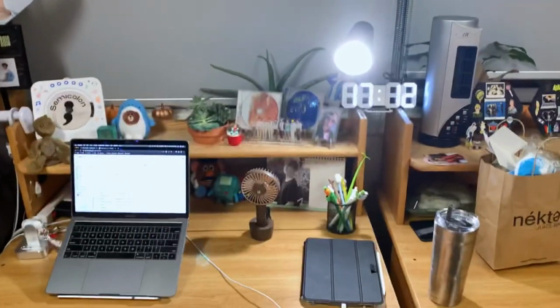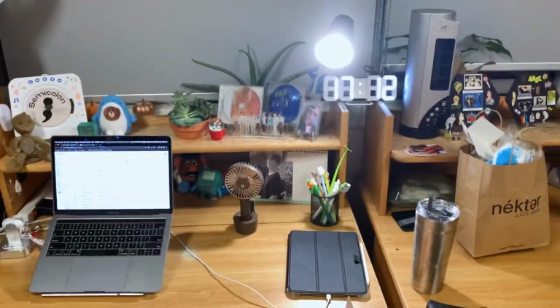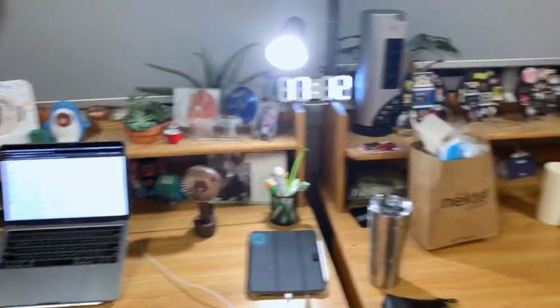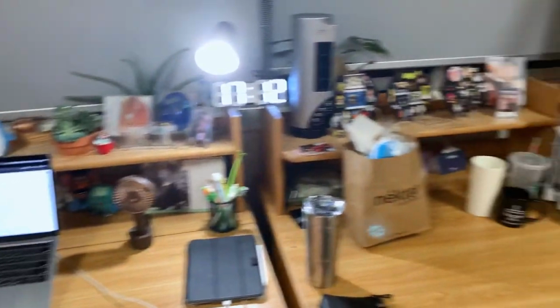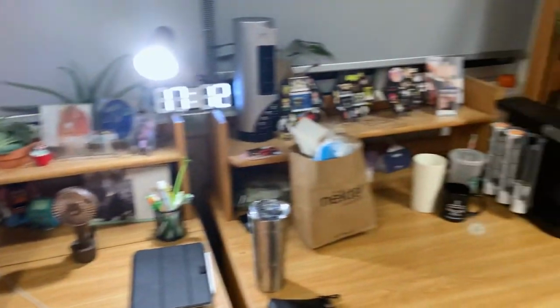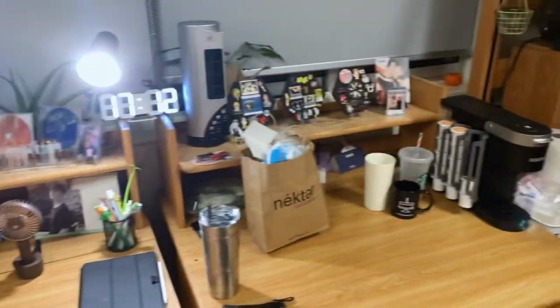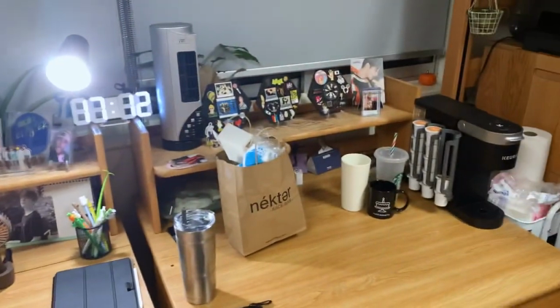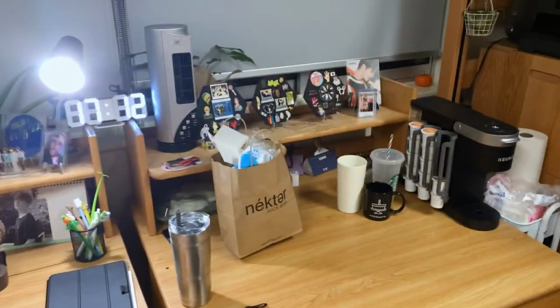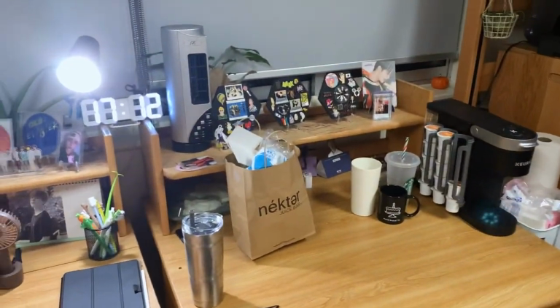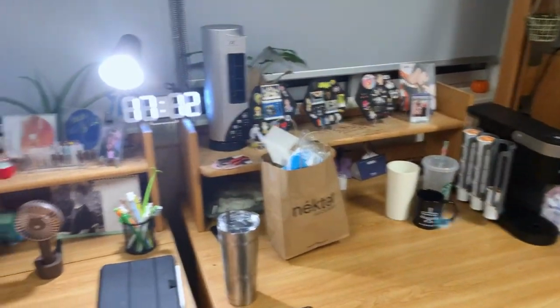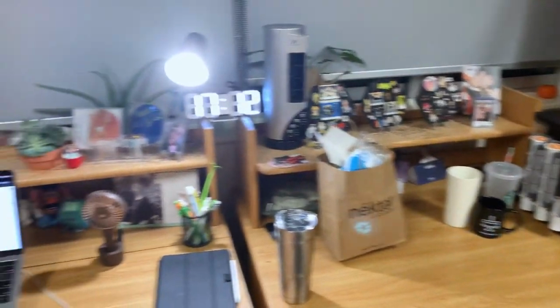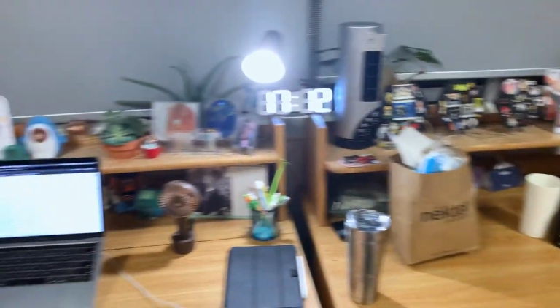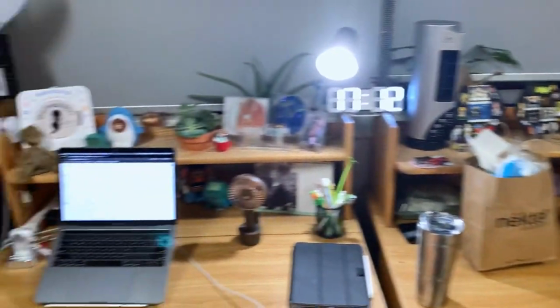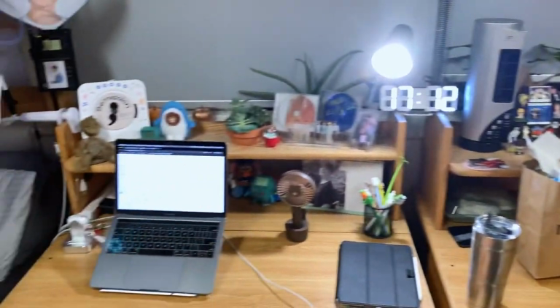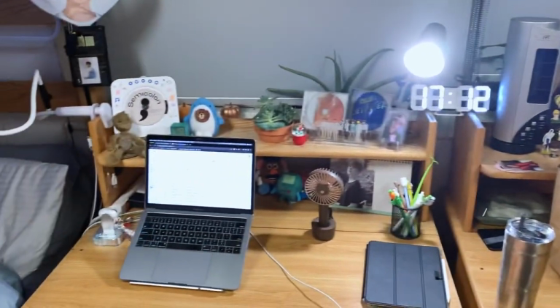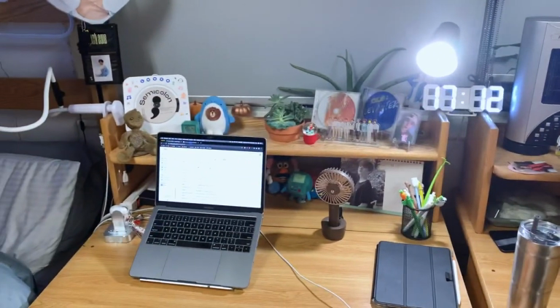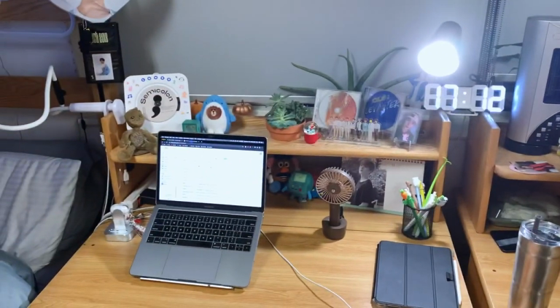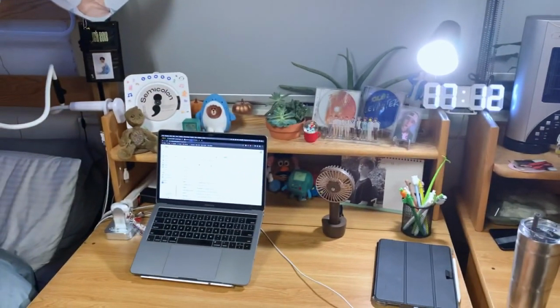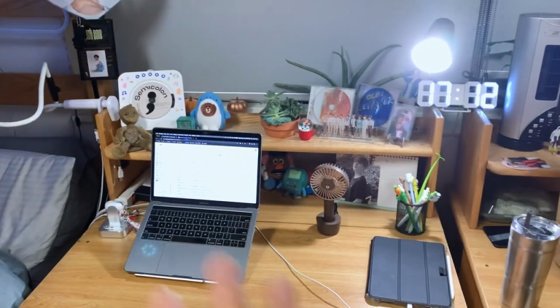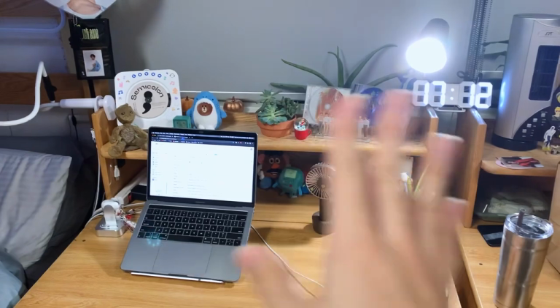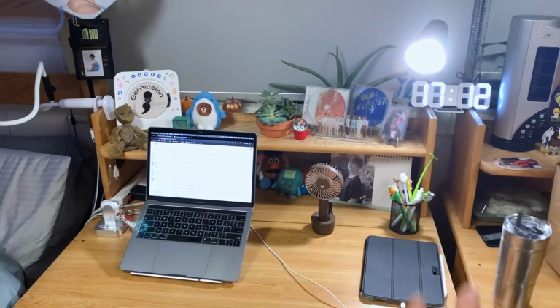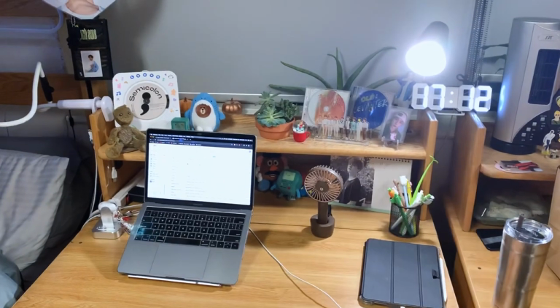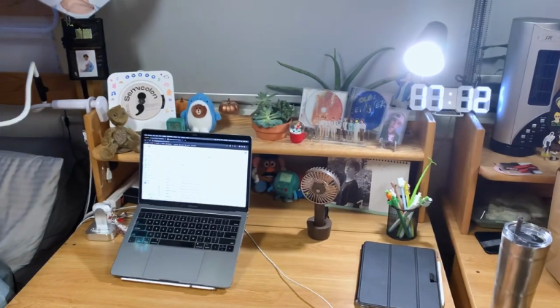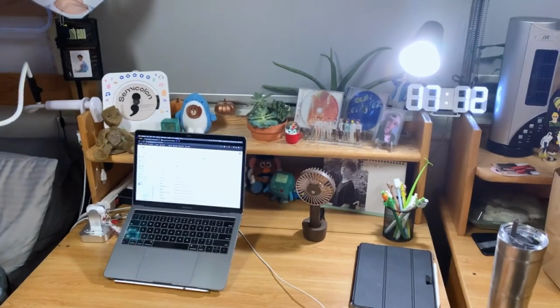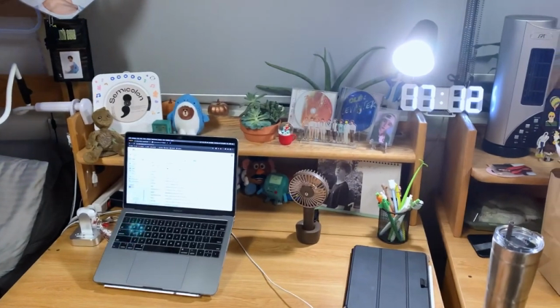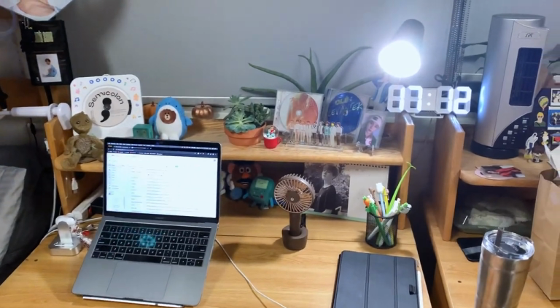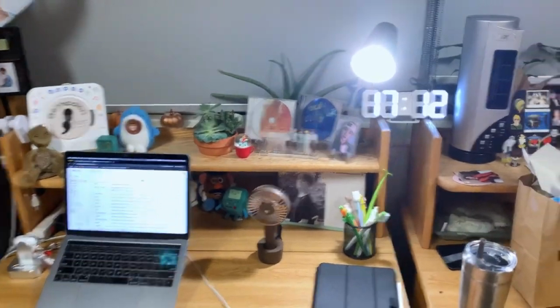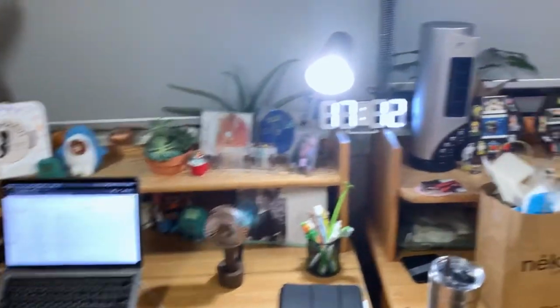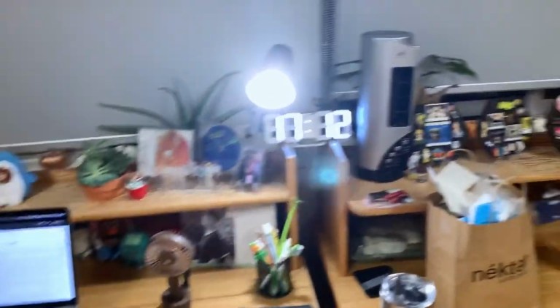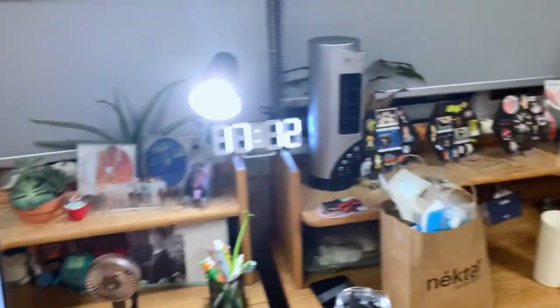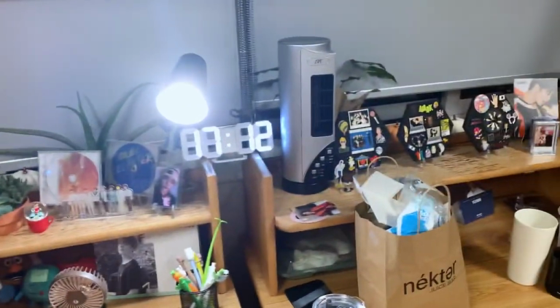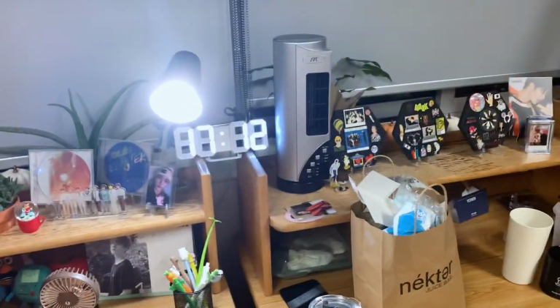Not much else to talk about for the rest of my desk area — it's pretty much the same.